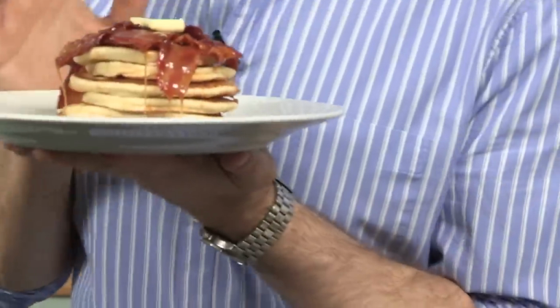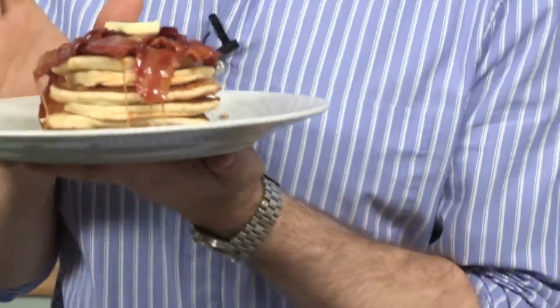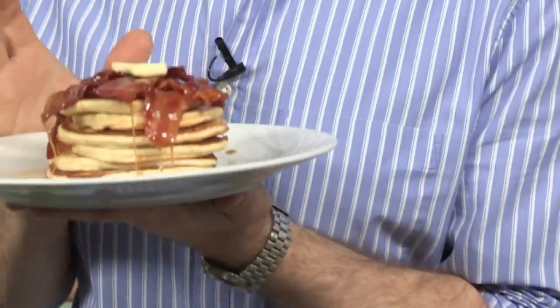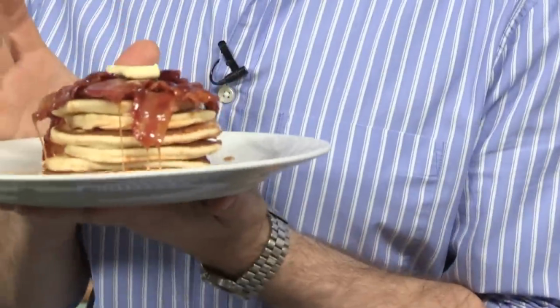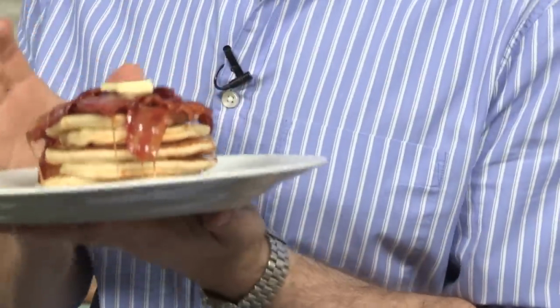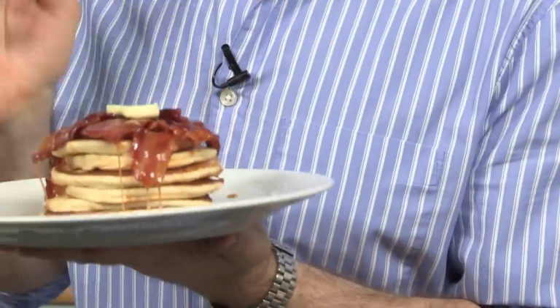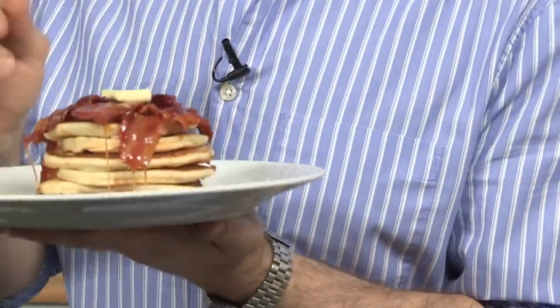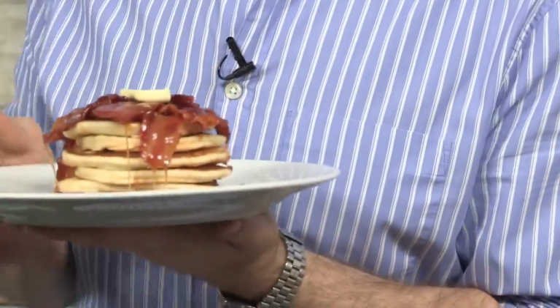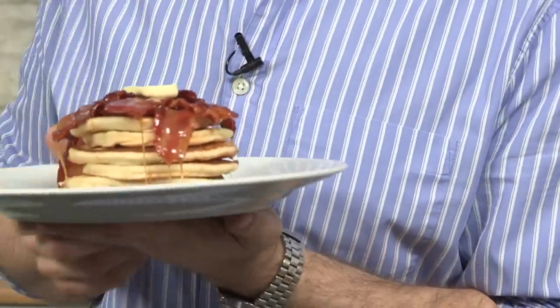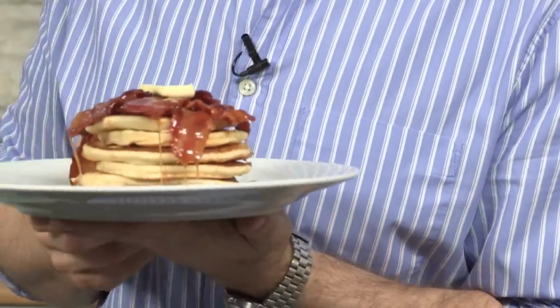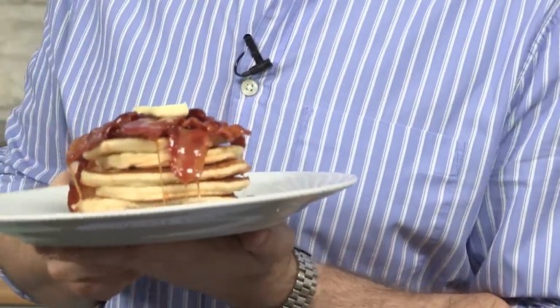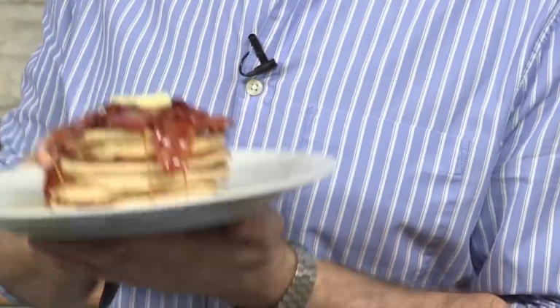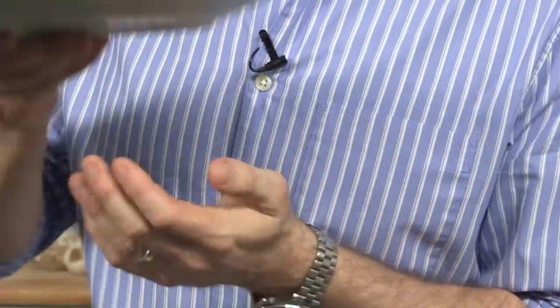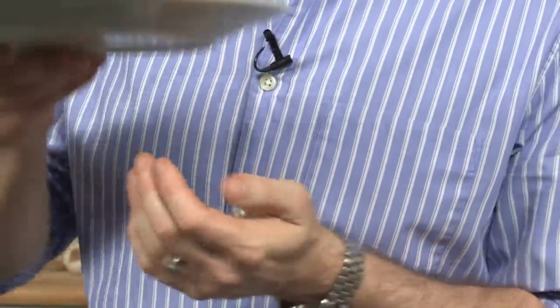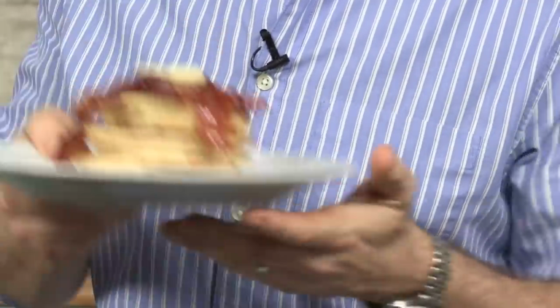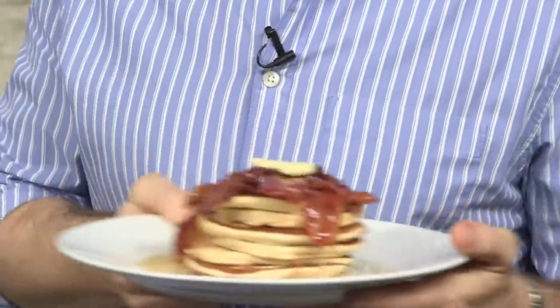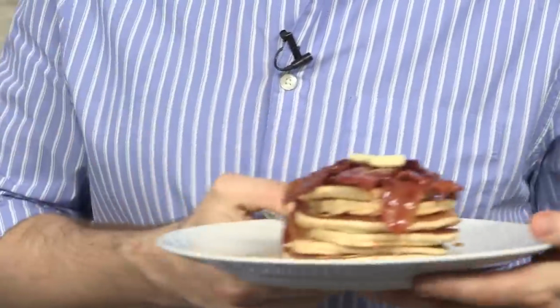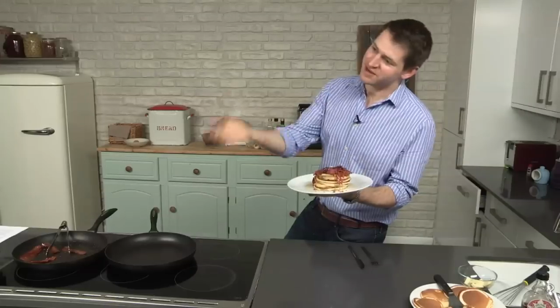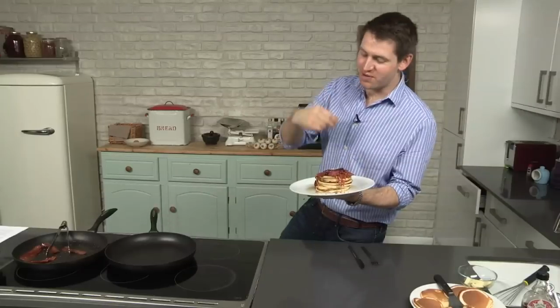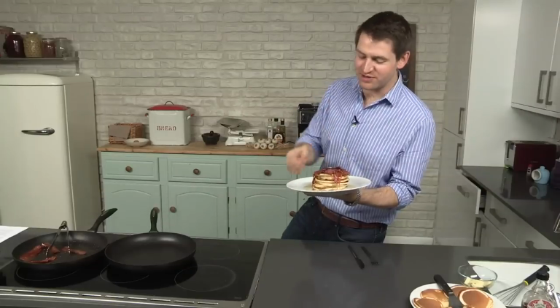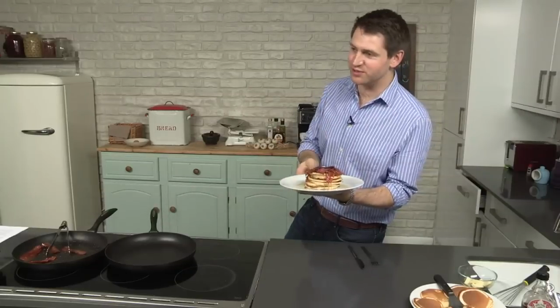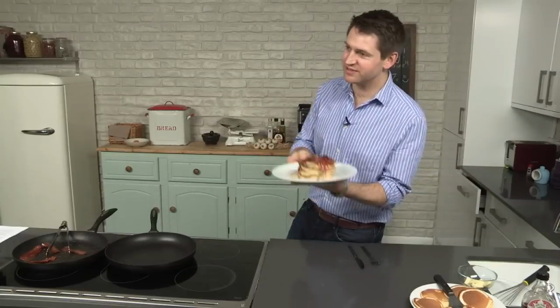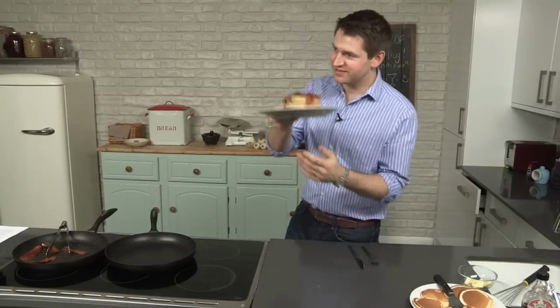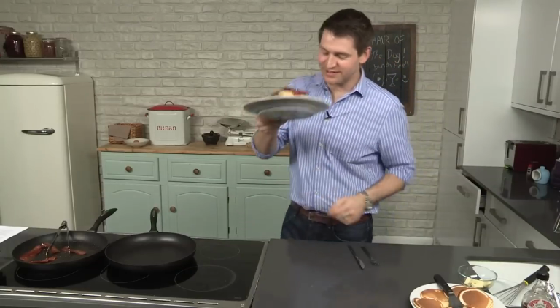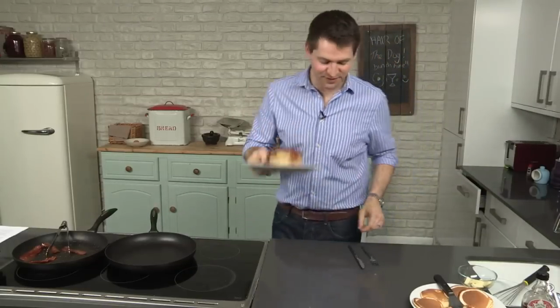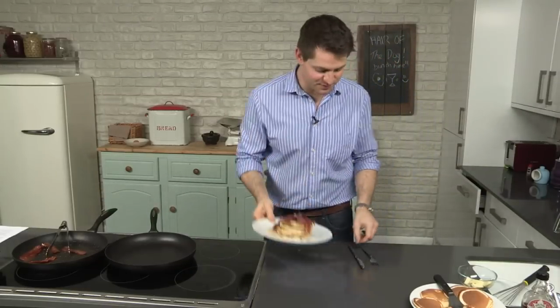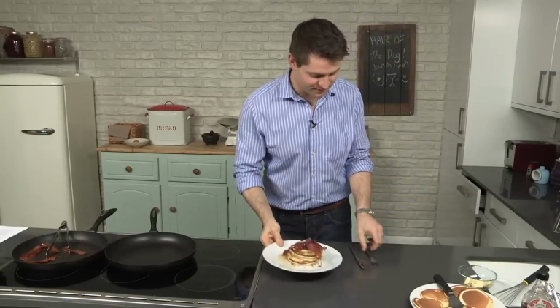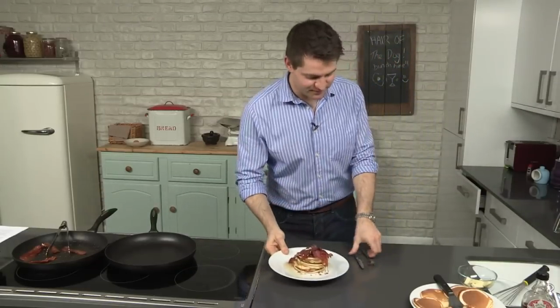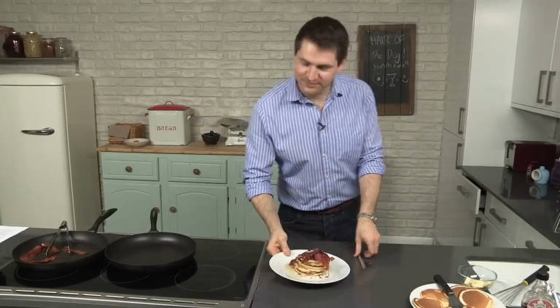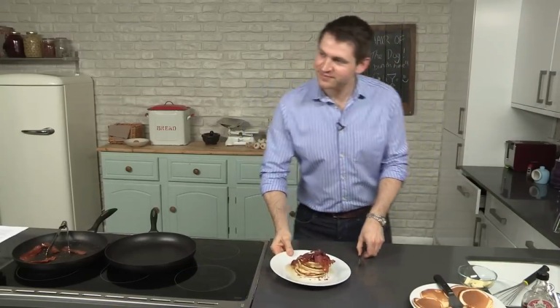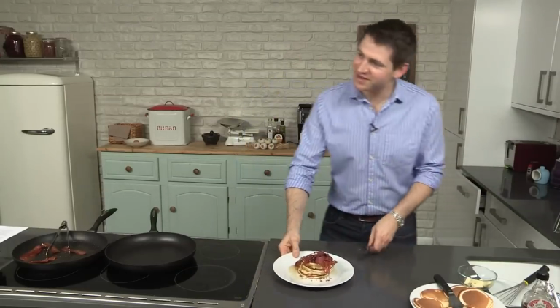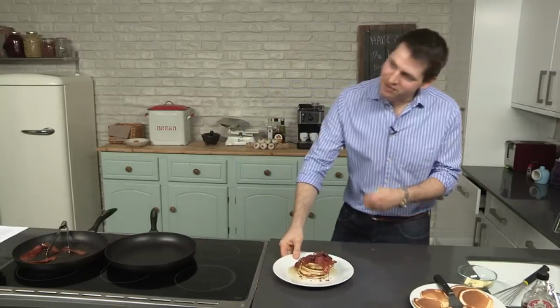If you've enjoyed this recipe, click the subscribe button. Cheers. Come on in, George — these are for you. Come on.